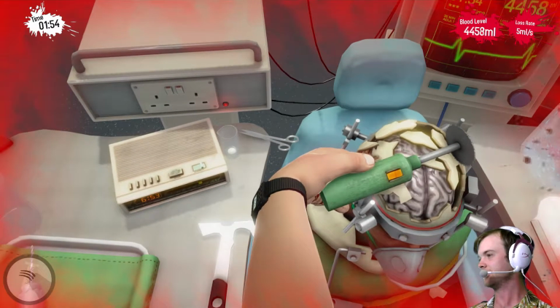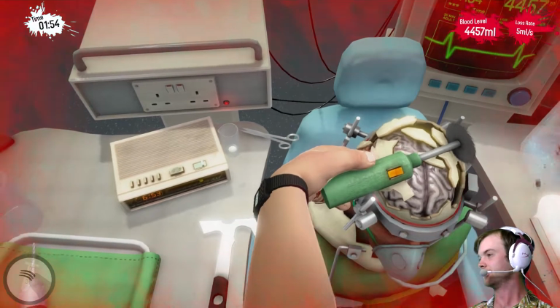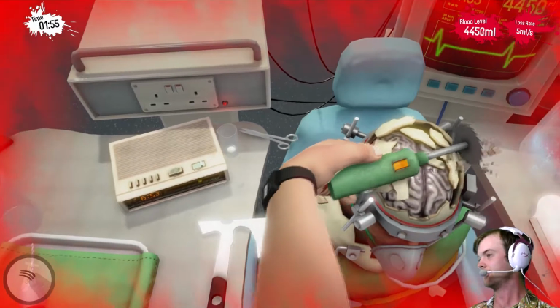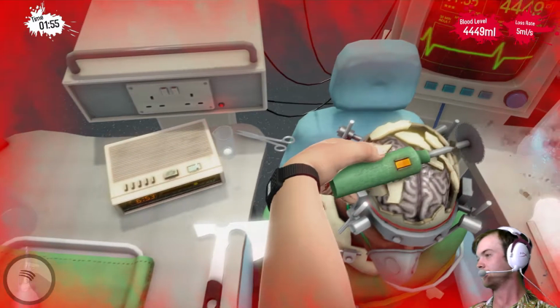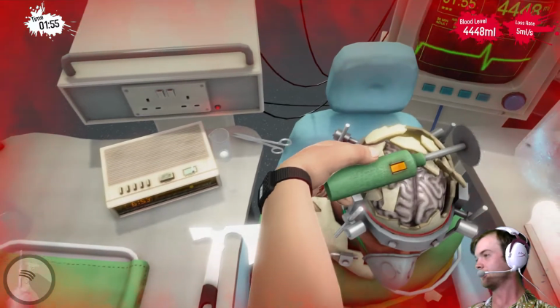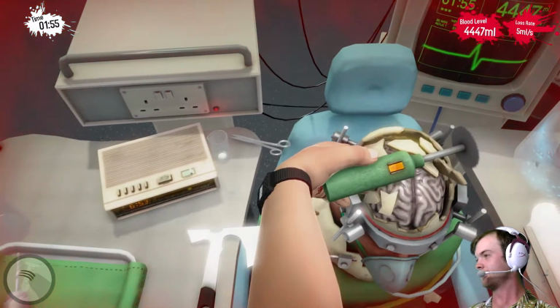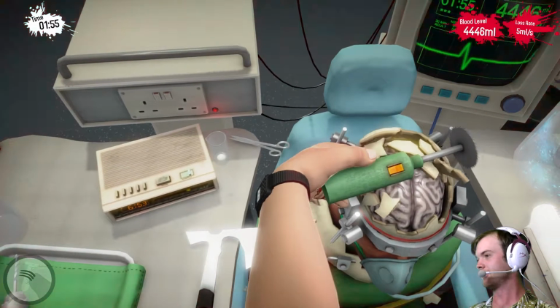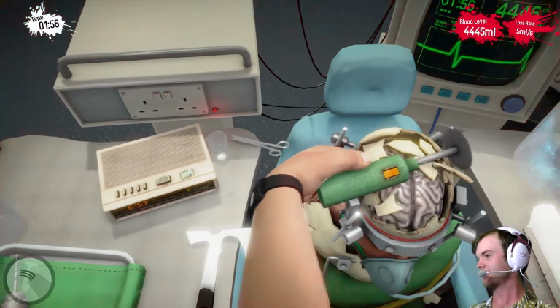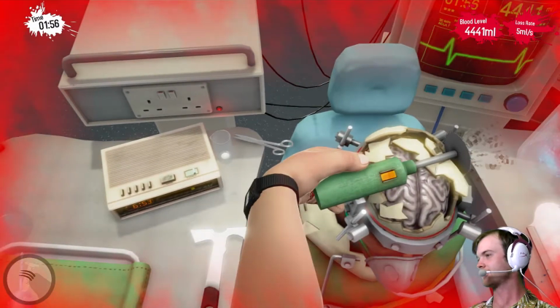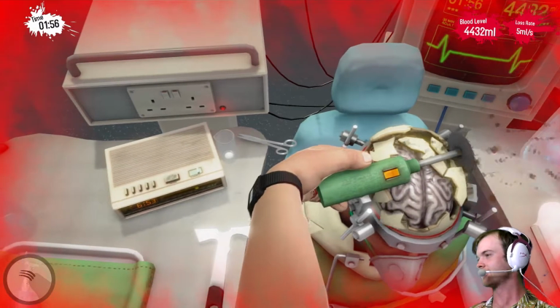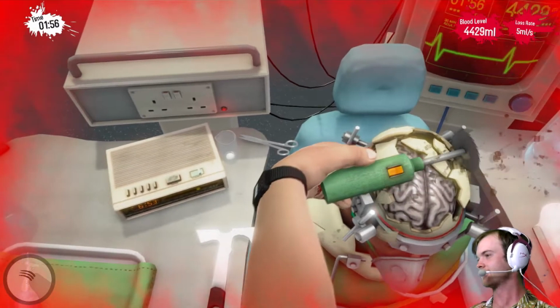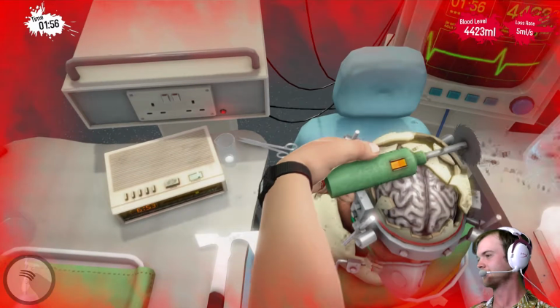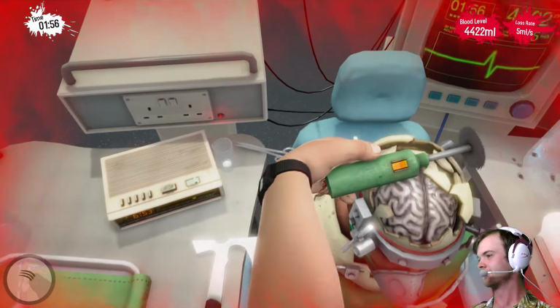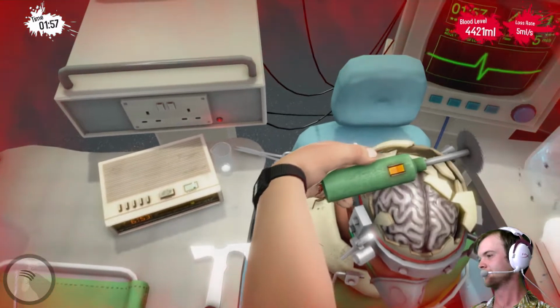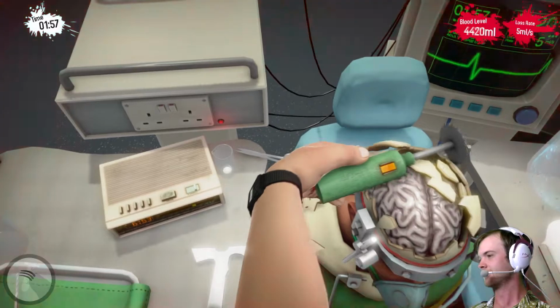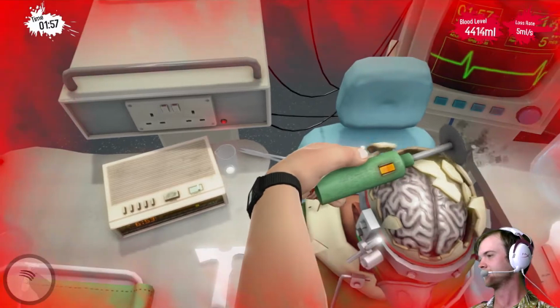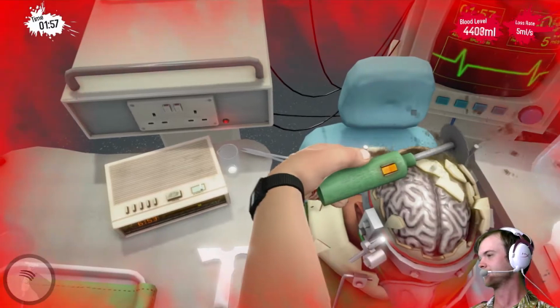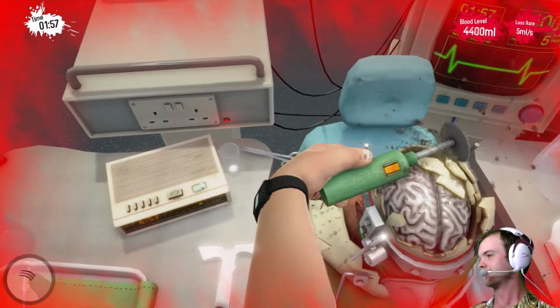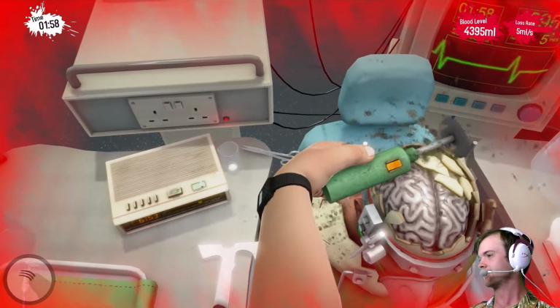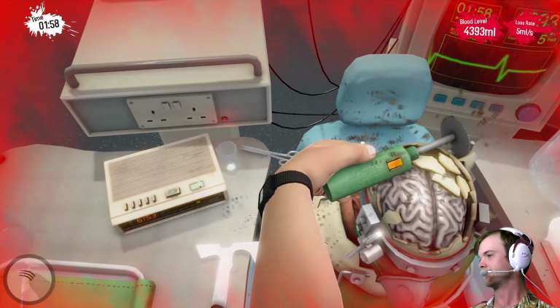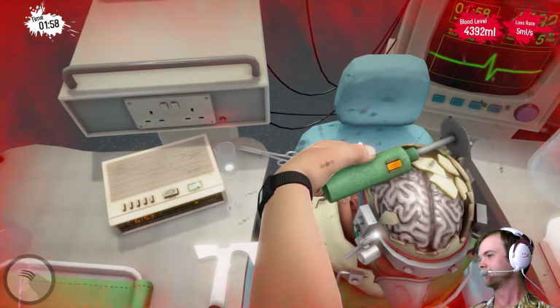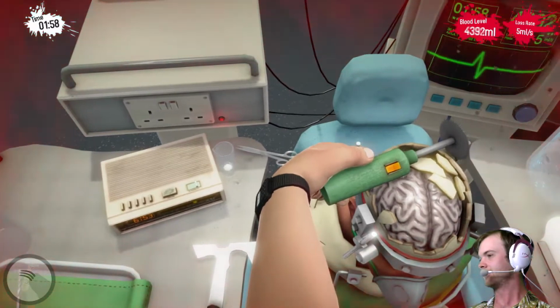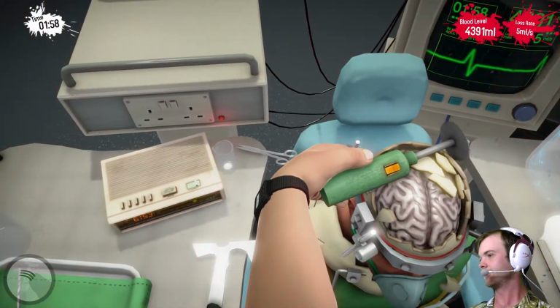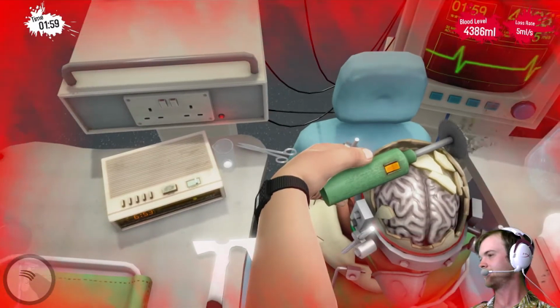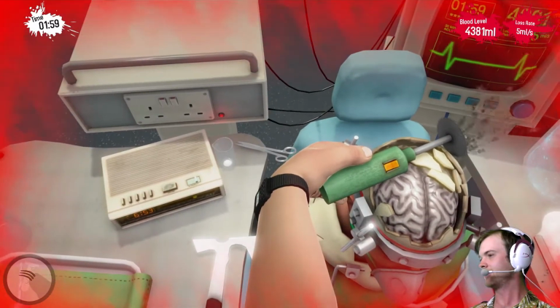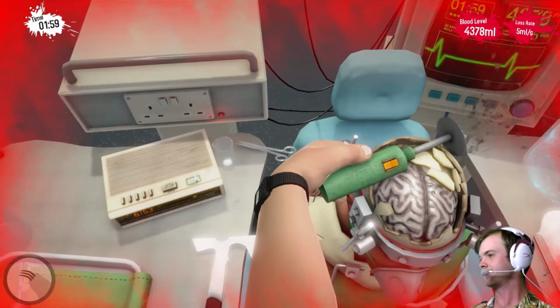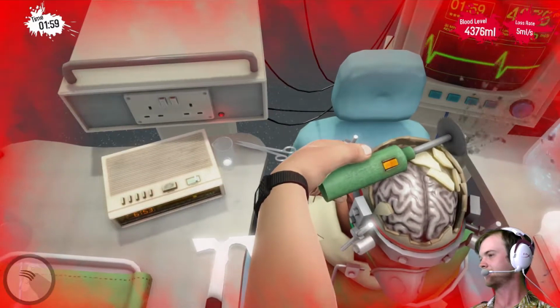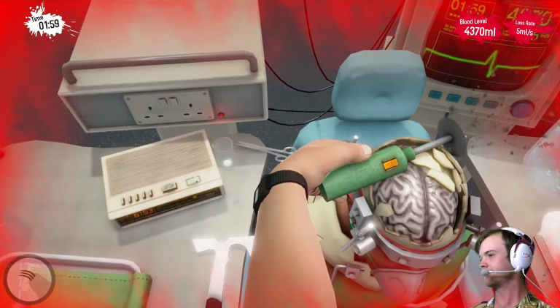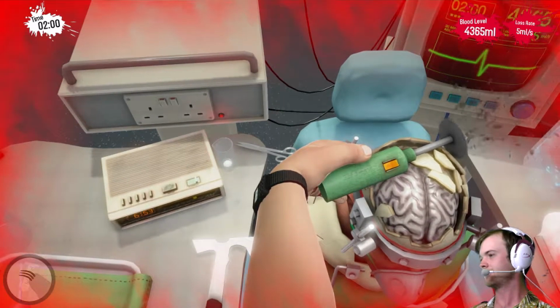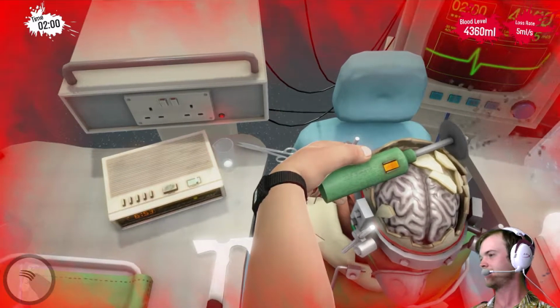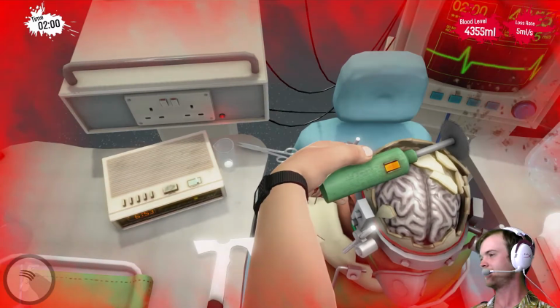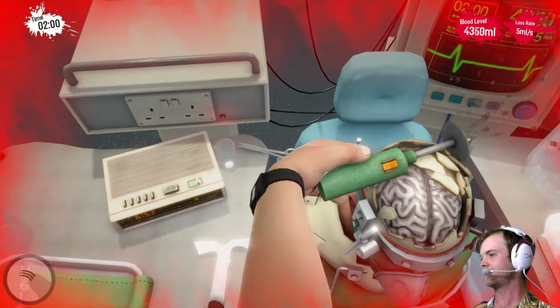We're going to get Bob on the first try. Maybe. That was close! Don't worry, Bob. You won't die today.